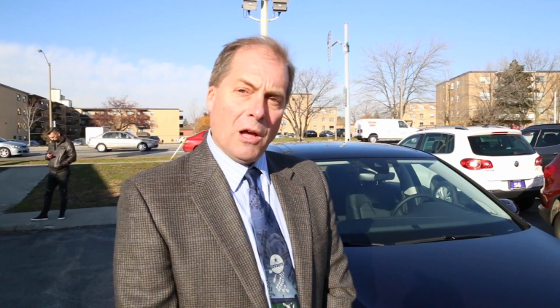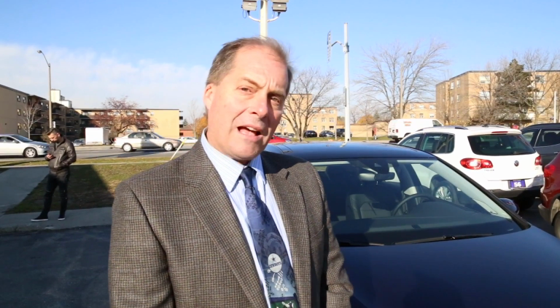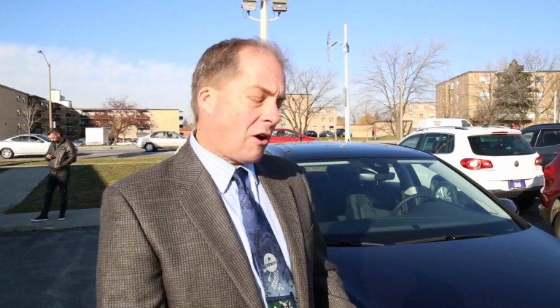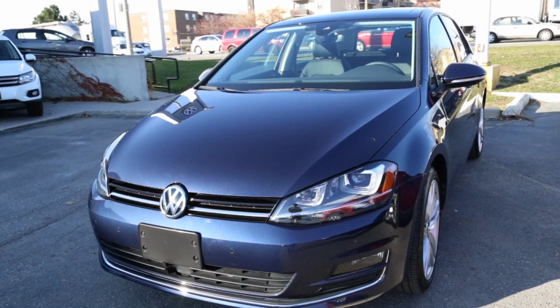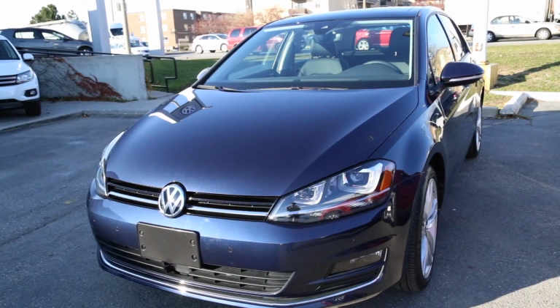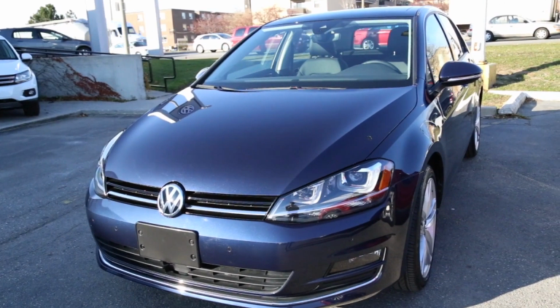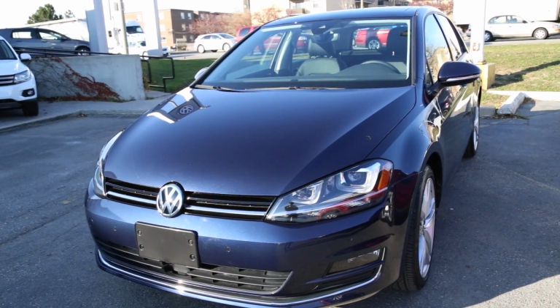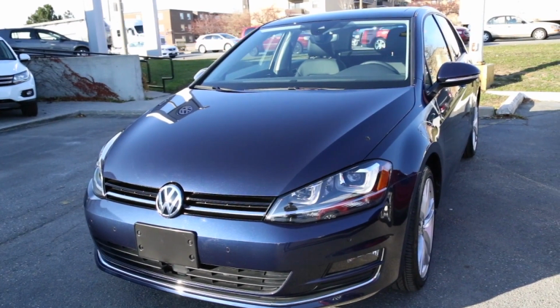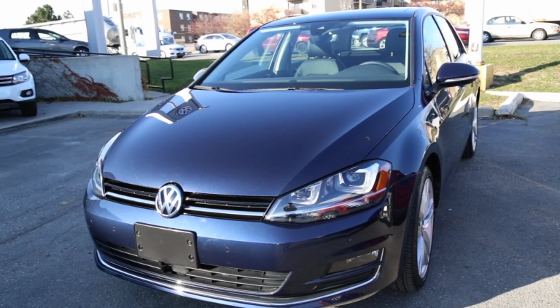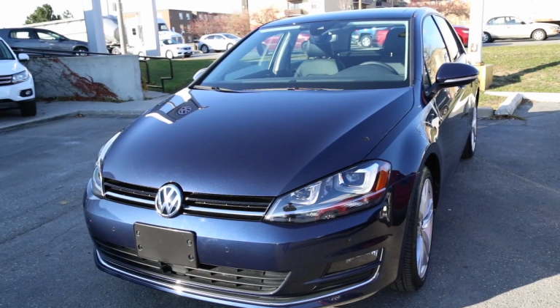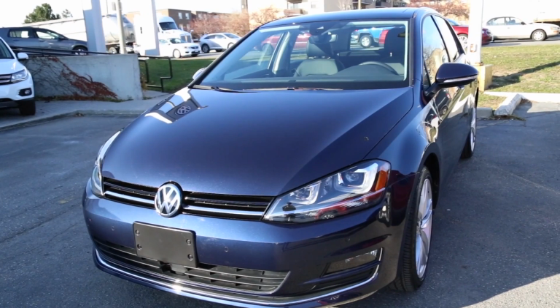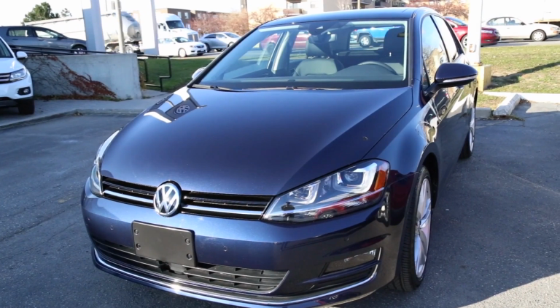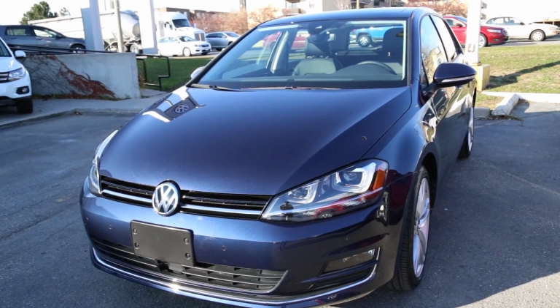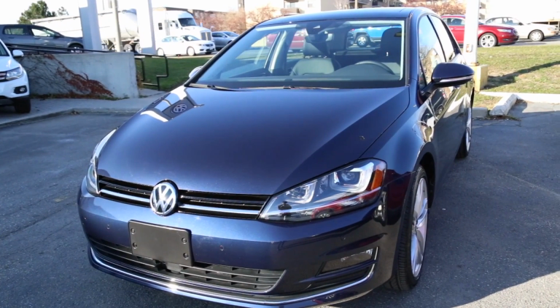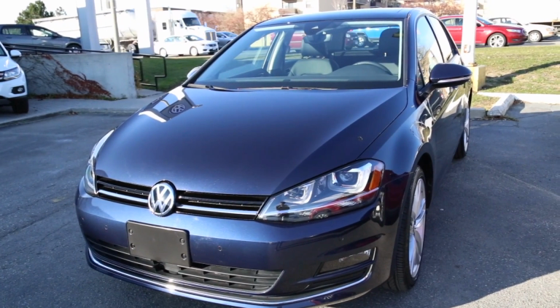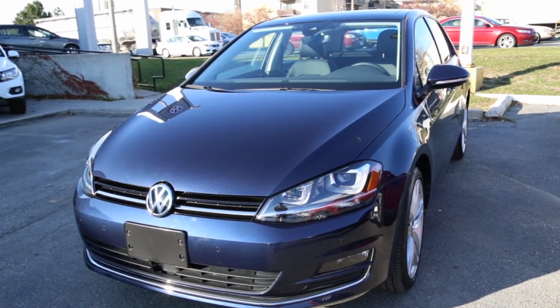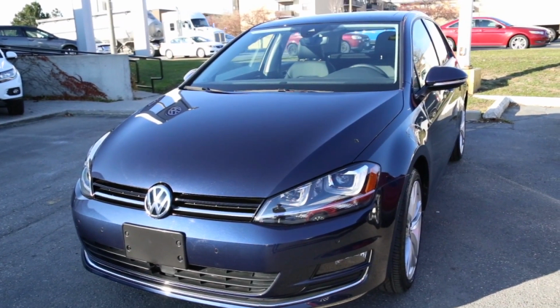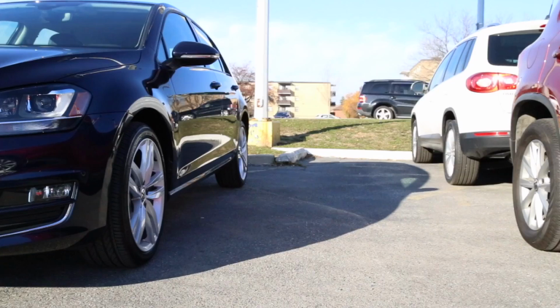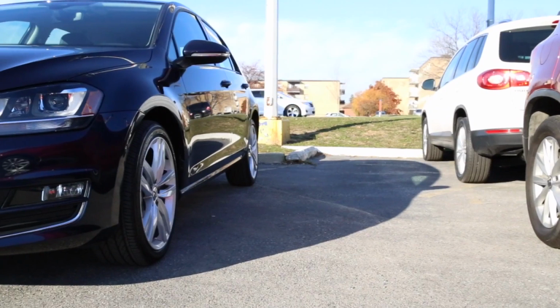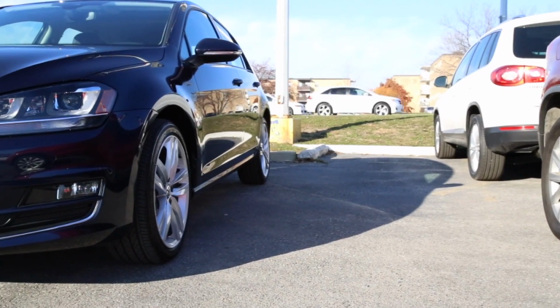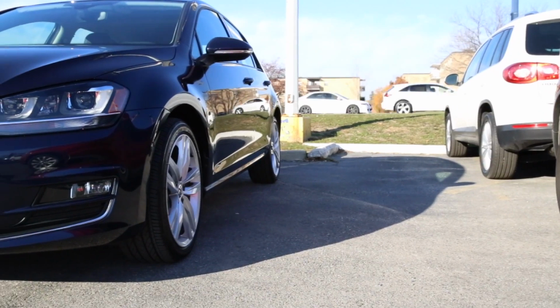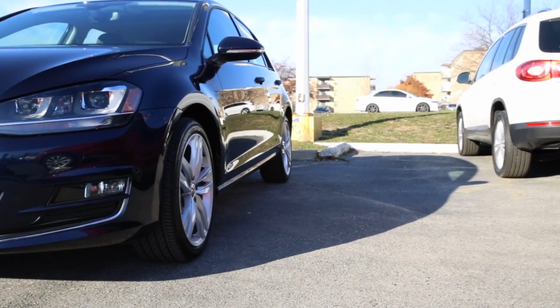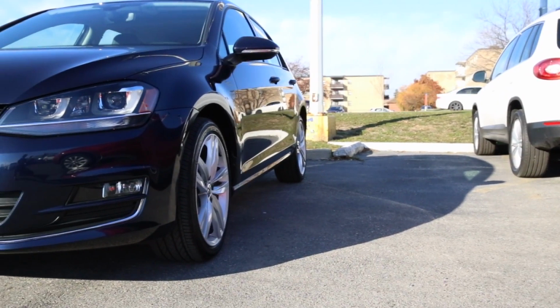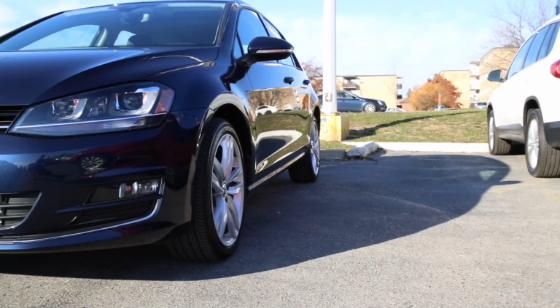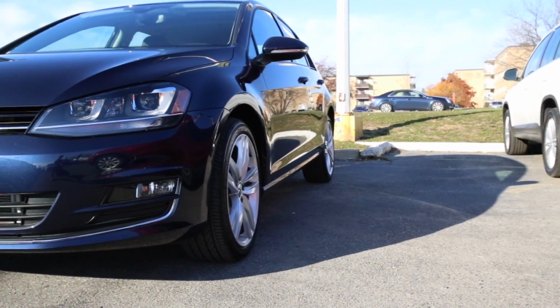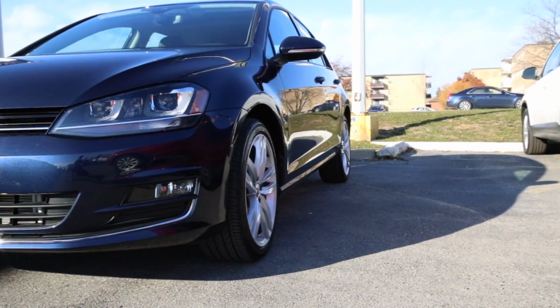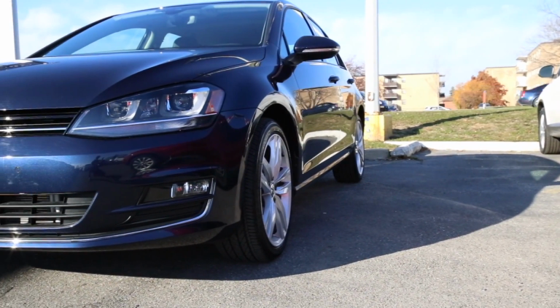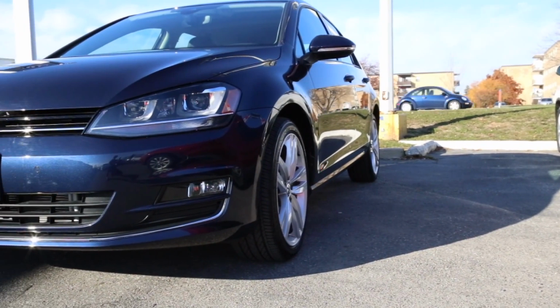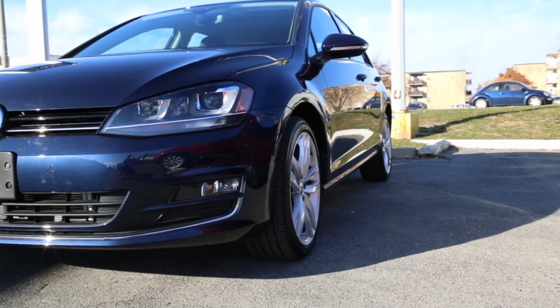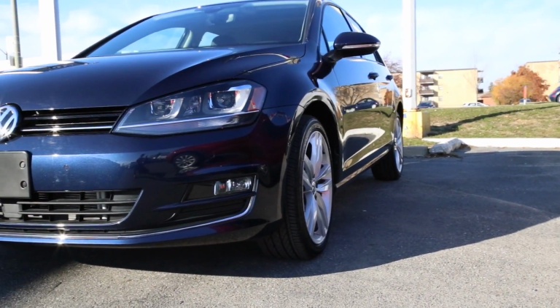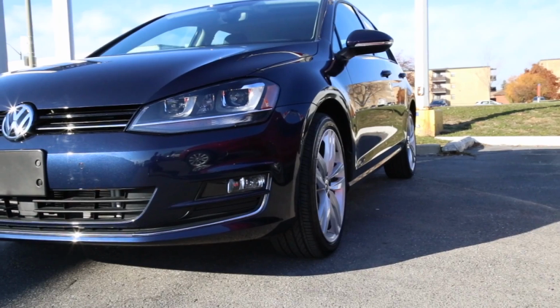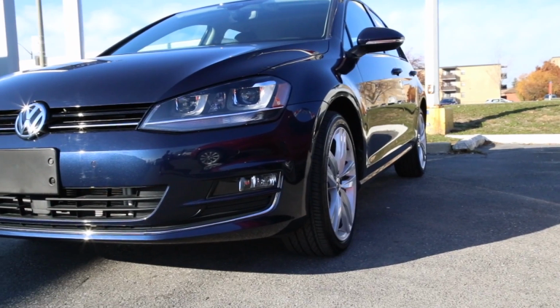We have a Golf High Line right here. The car first came out in 2015 — North American Car of the Year, Motor Trend Car of the Year — and won accolades all over the world.